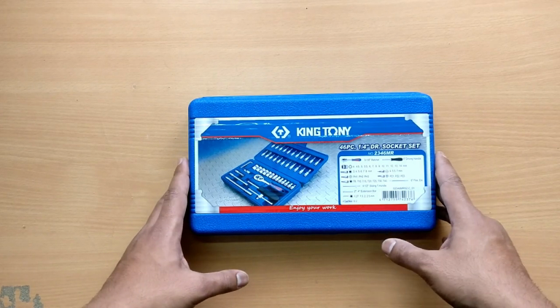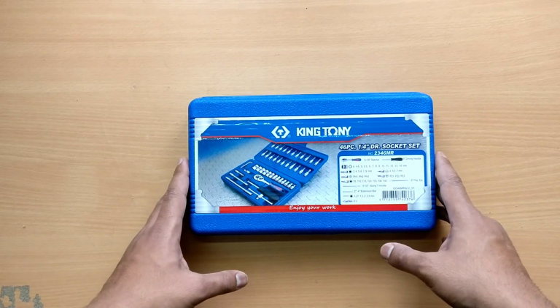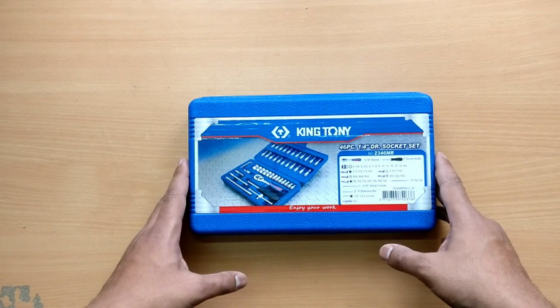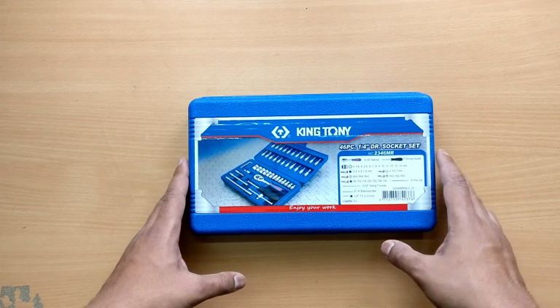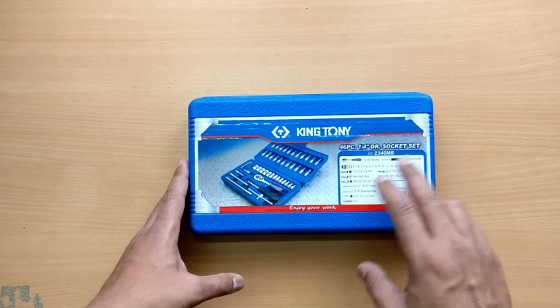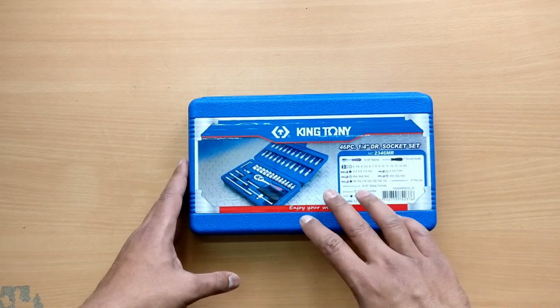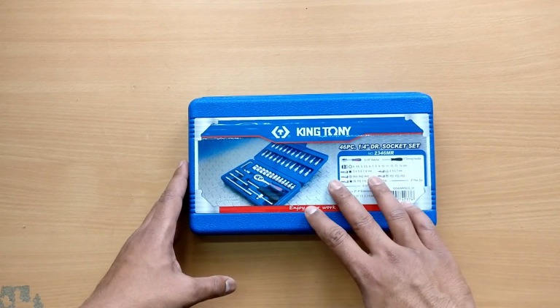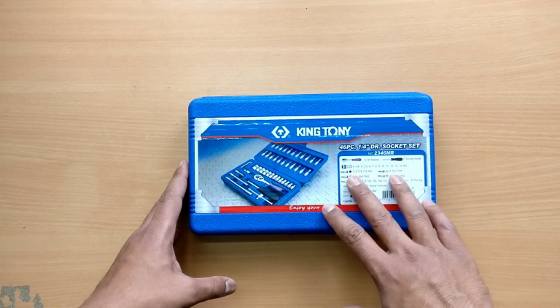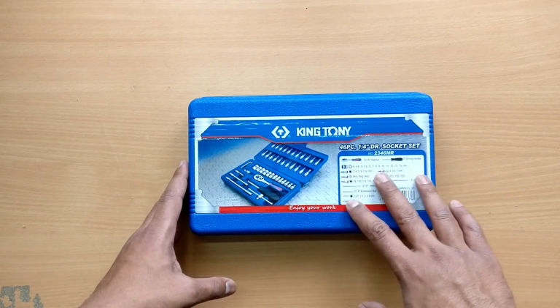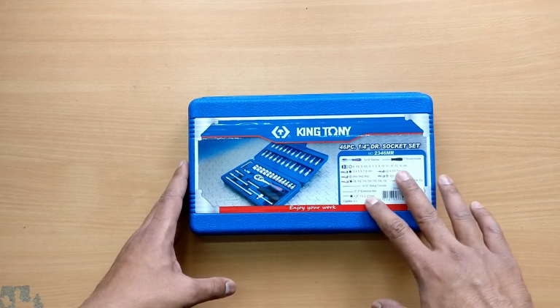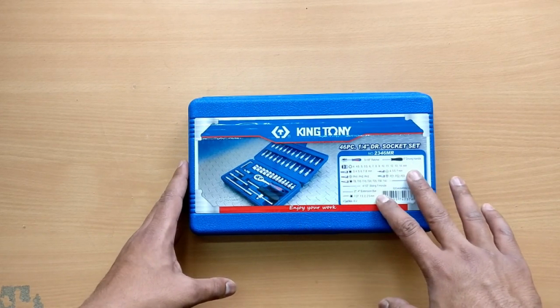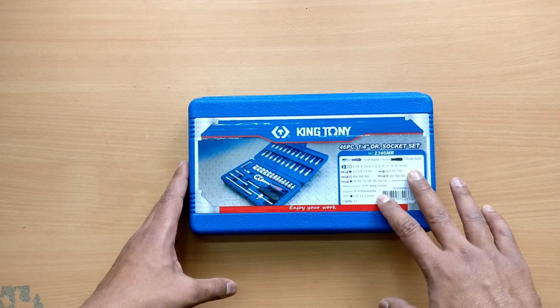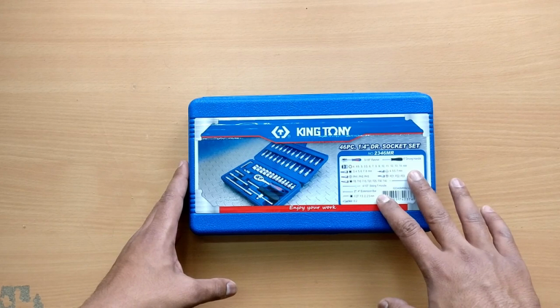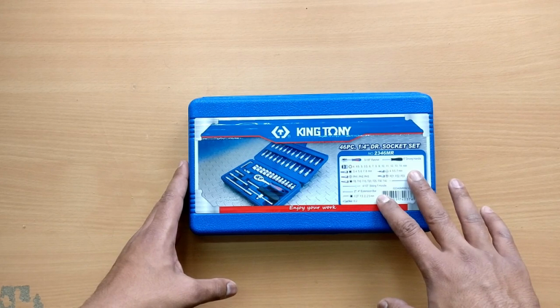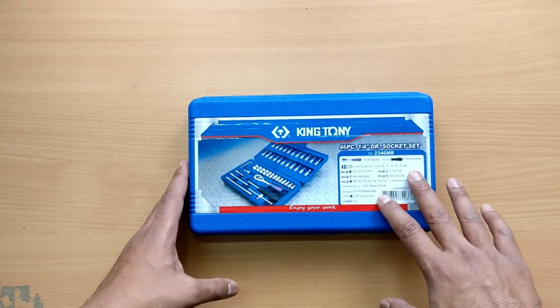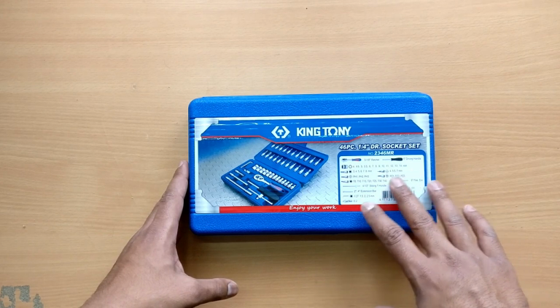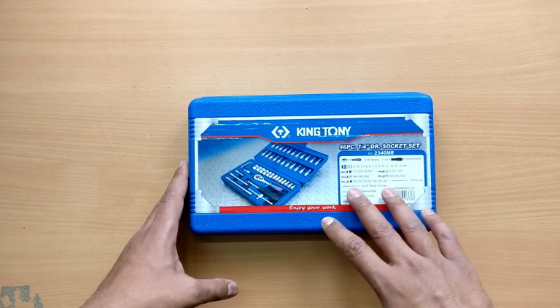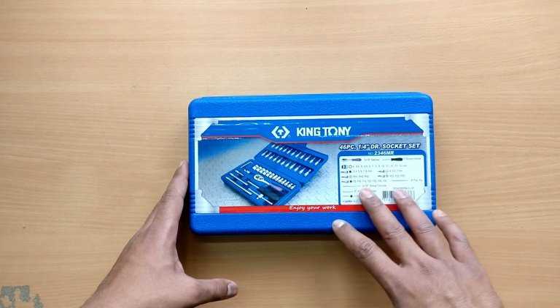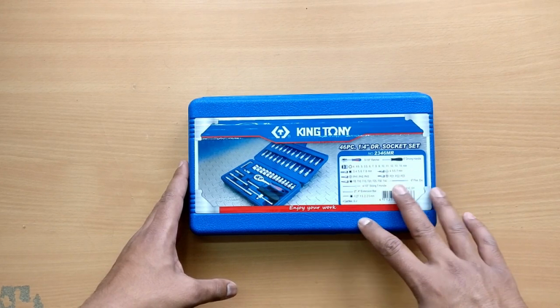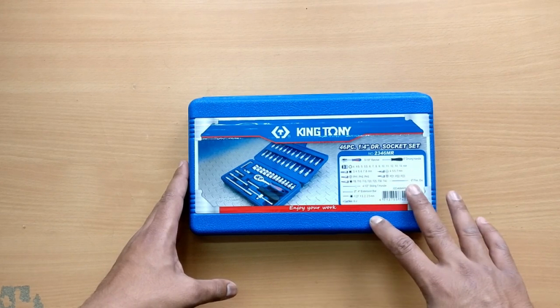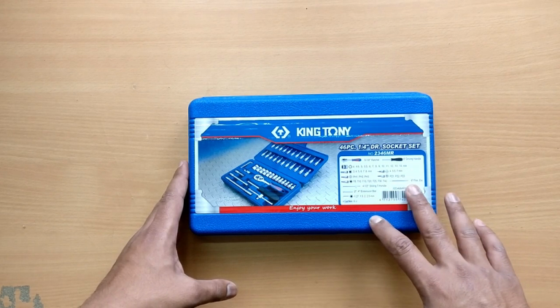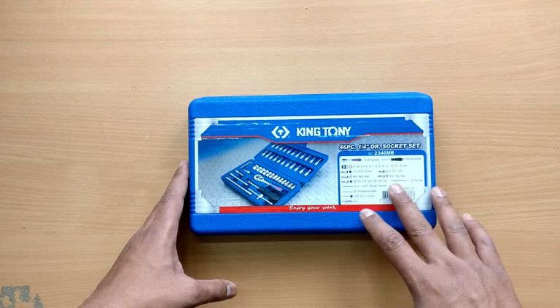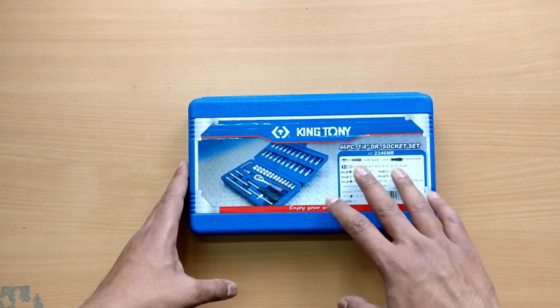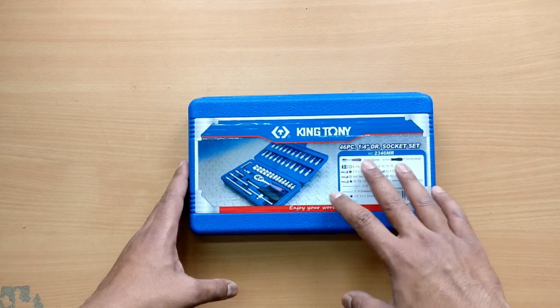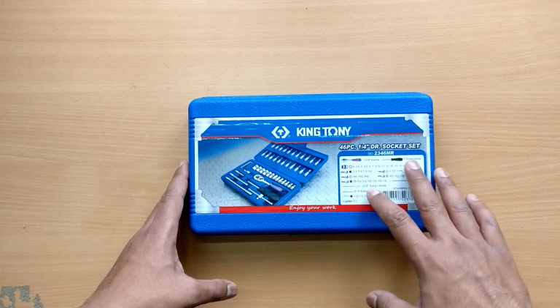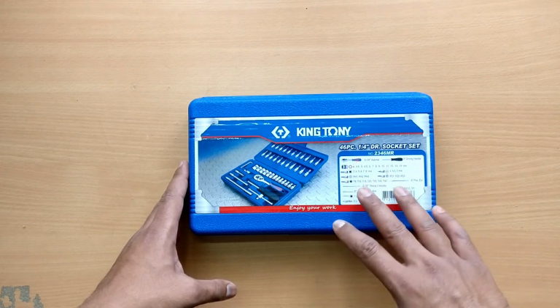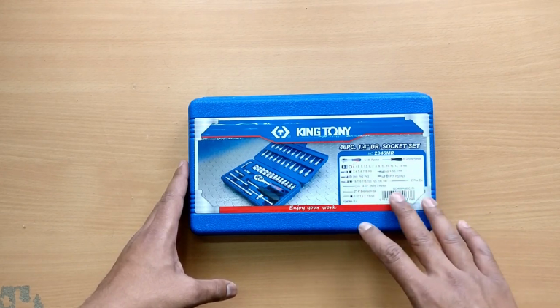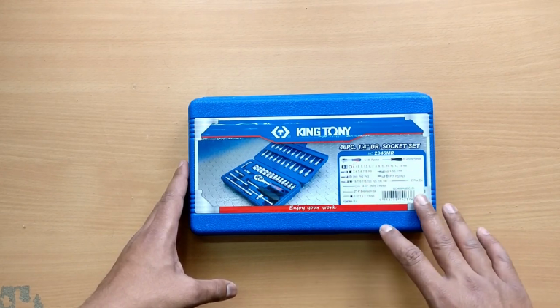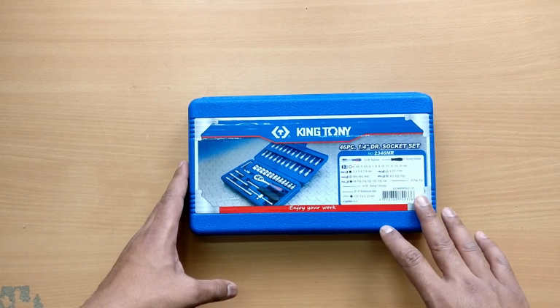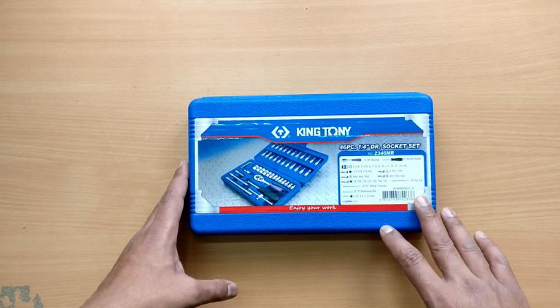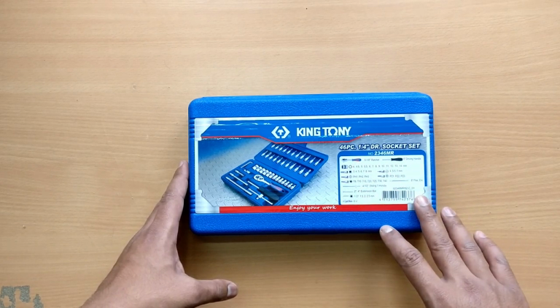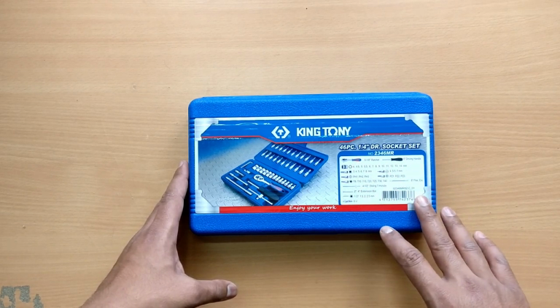As you can see, all the sizes are mentioned on the sticker over here — all the sizes and all the parts that come inside.